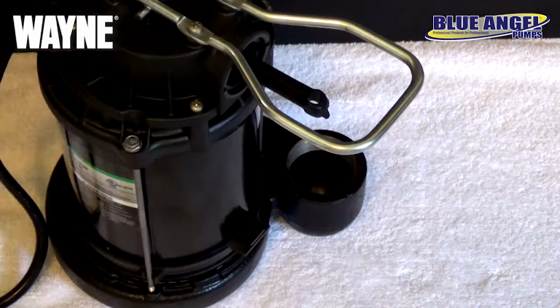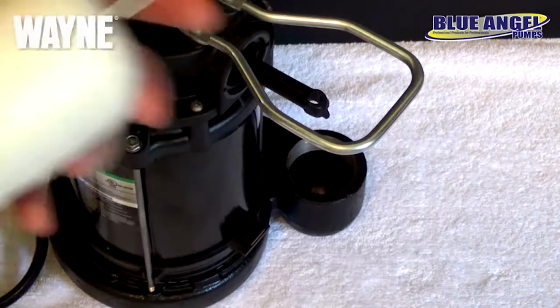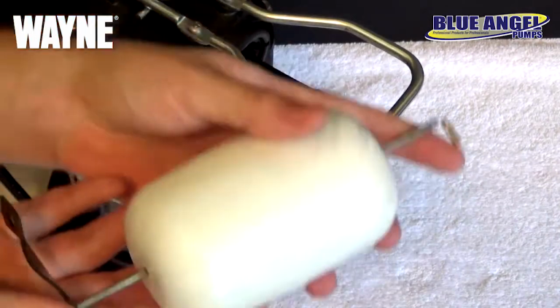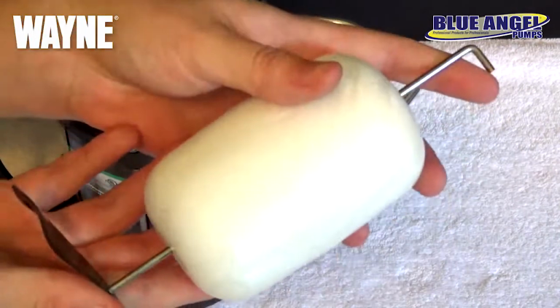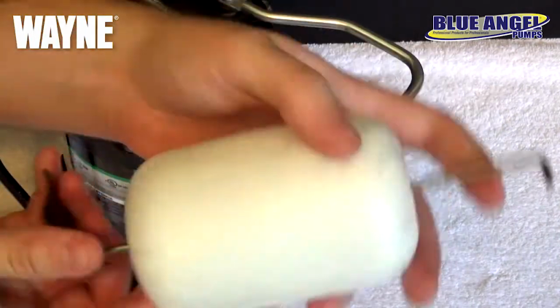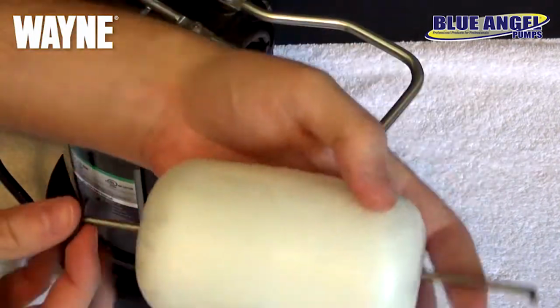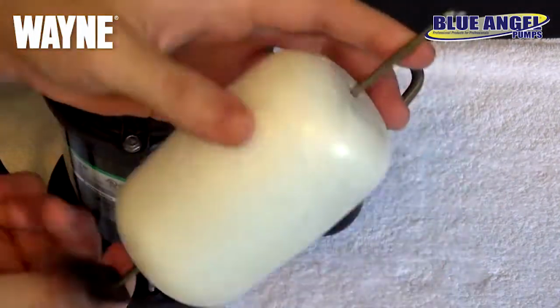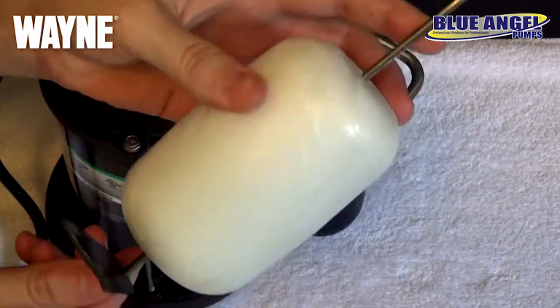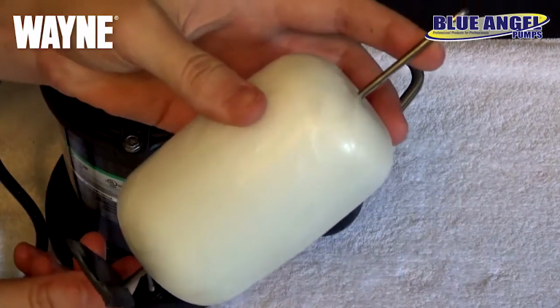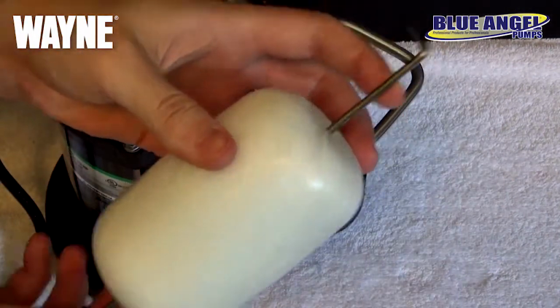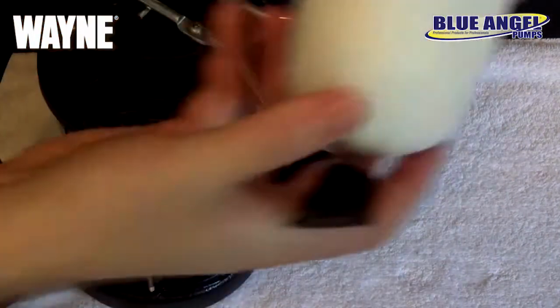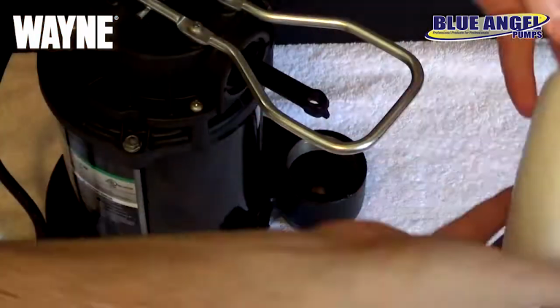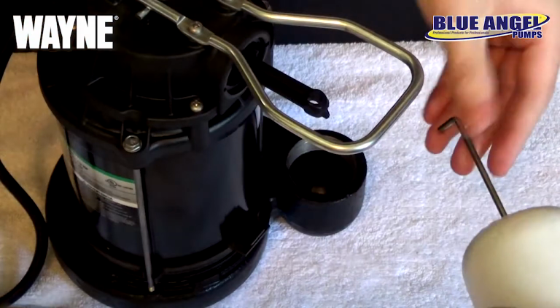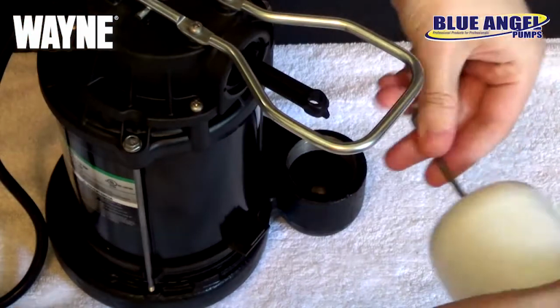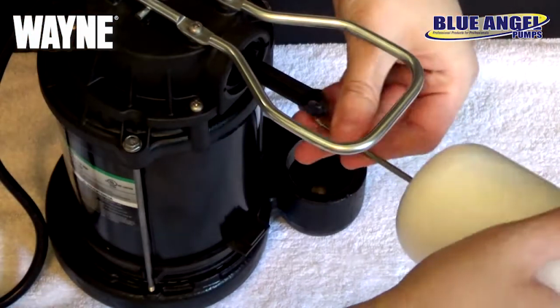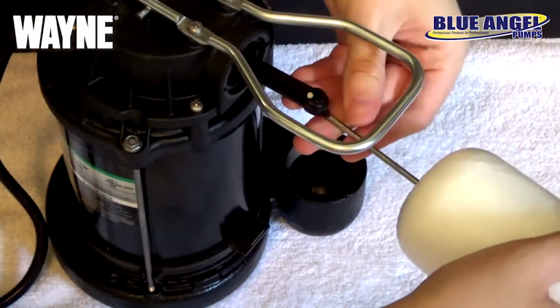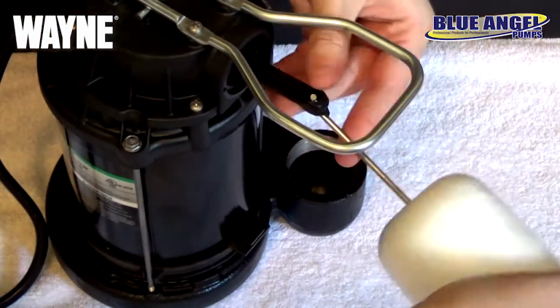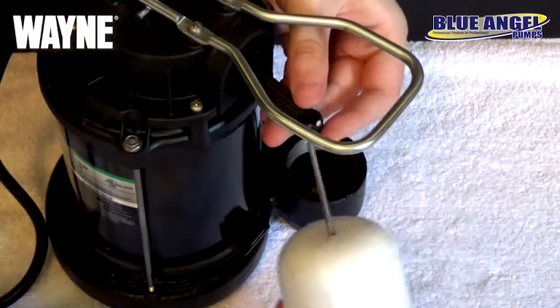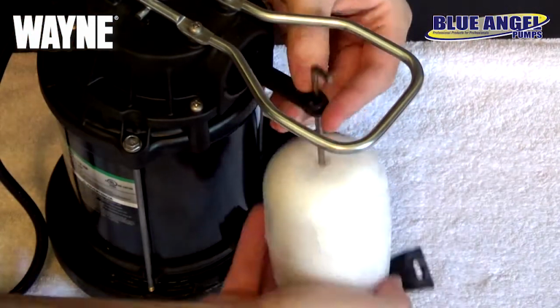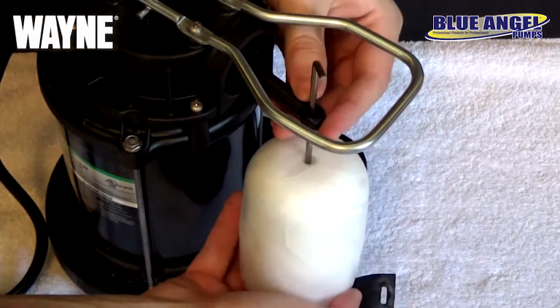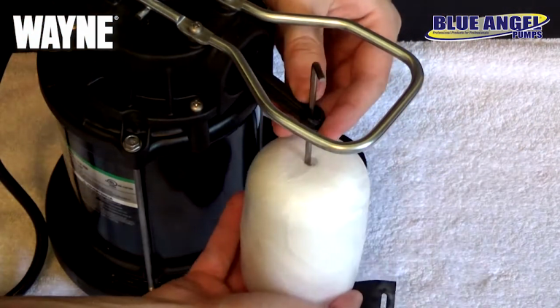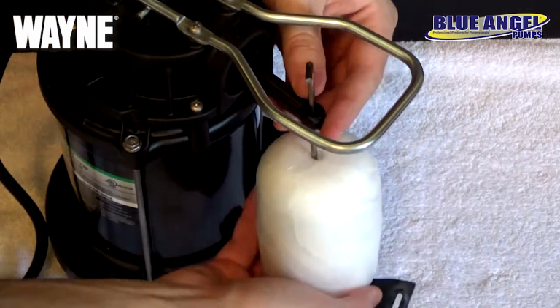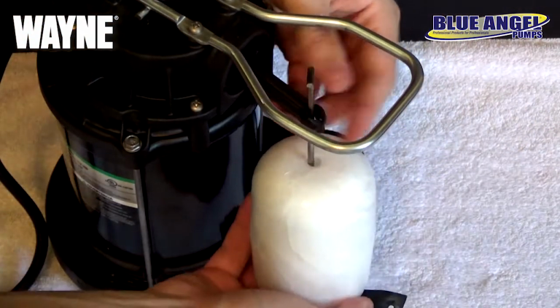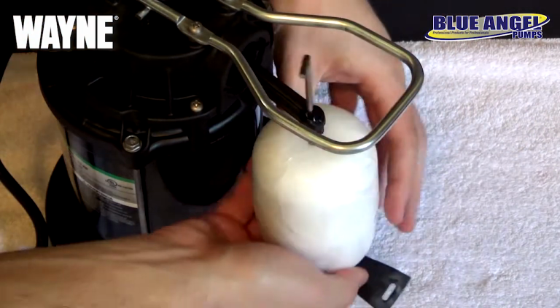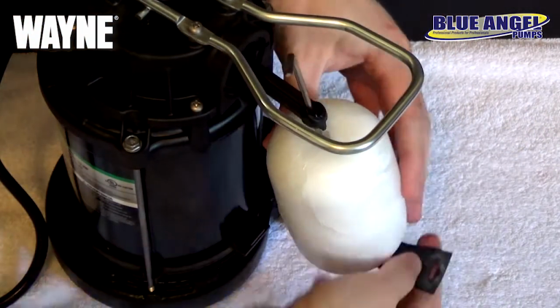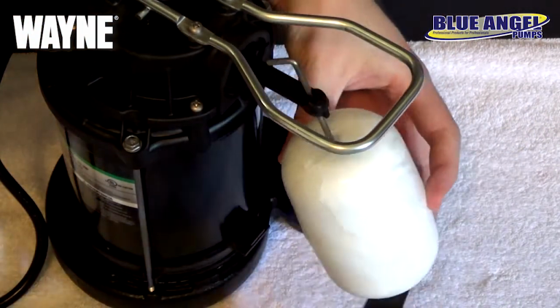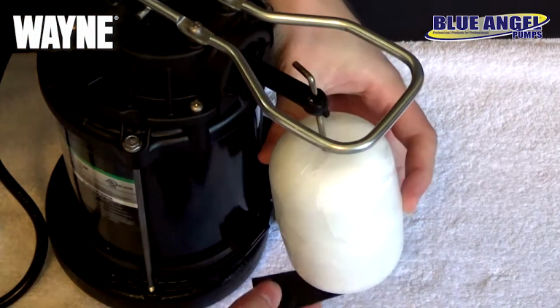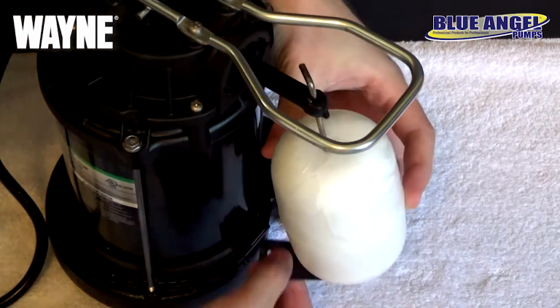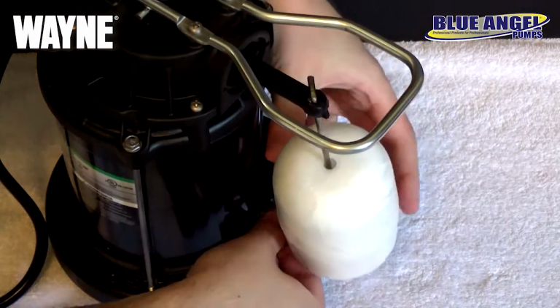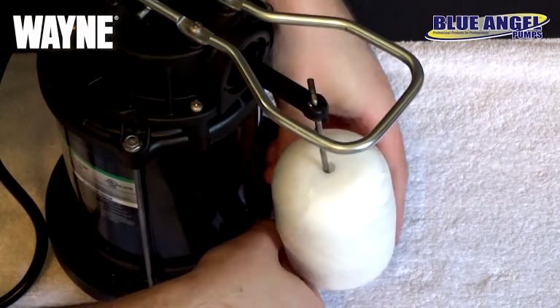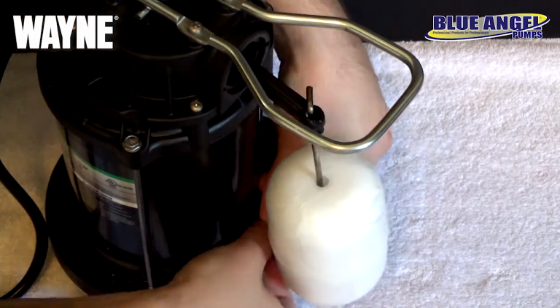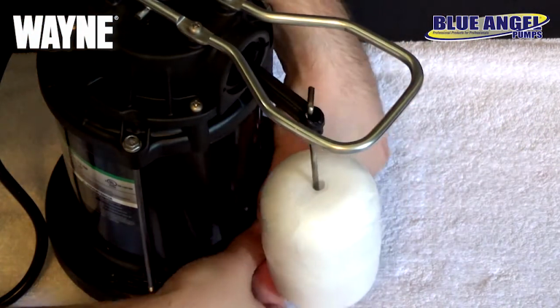Next, locate your float switch and reattach the metal hook back onto the pump, and secure the rubber loop back onto the base of the pump.